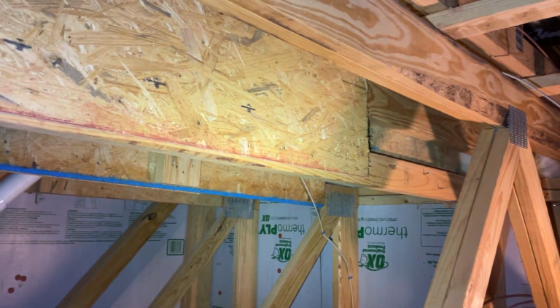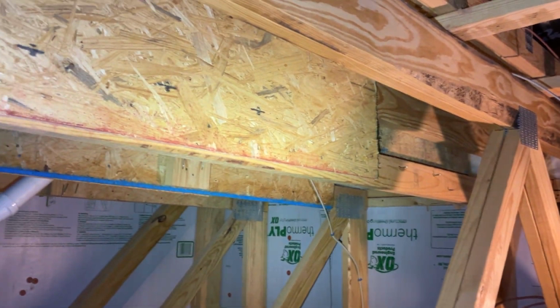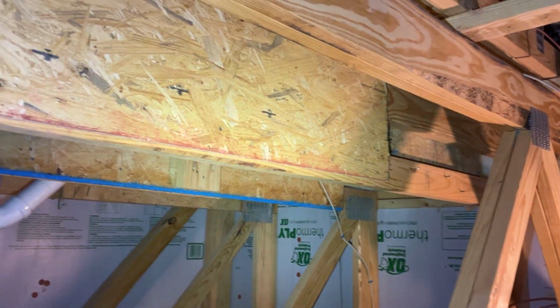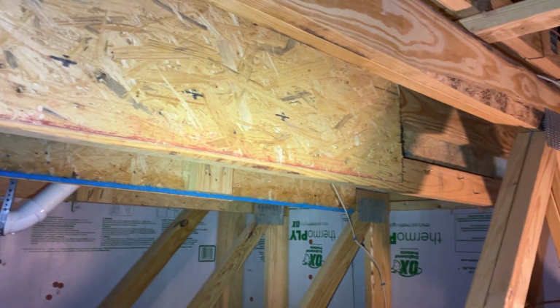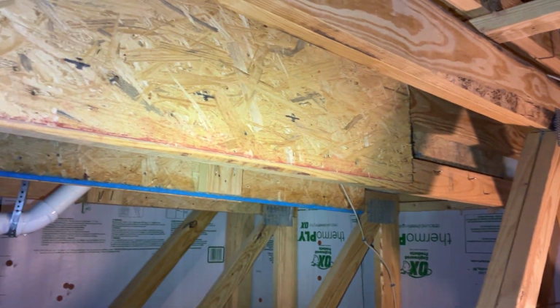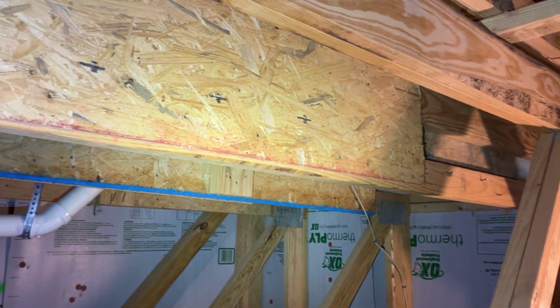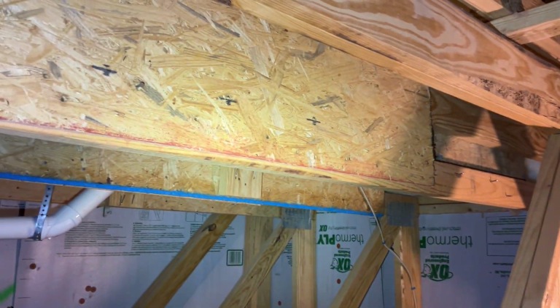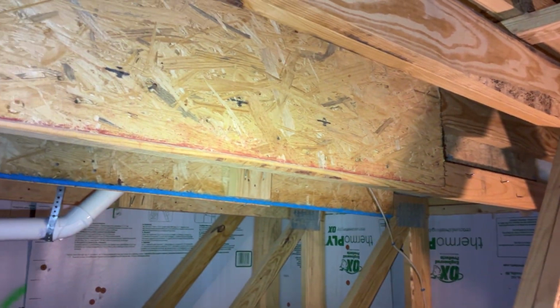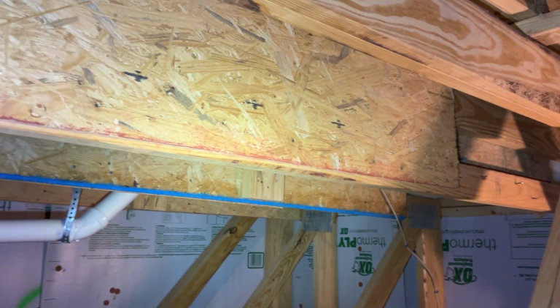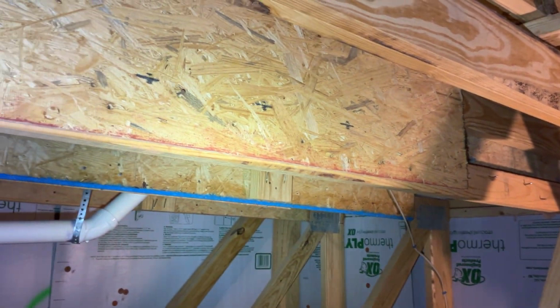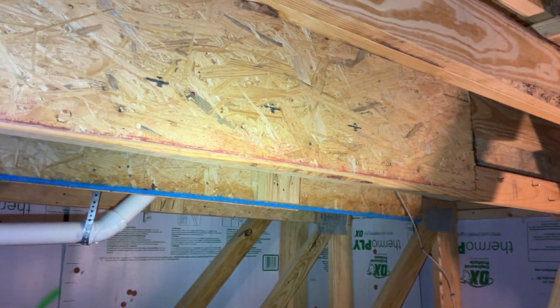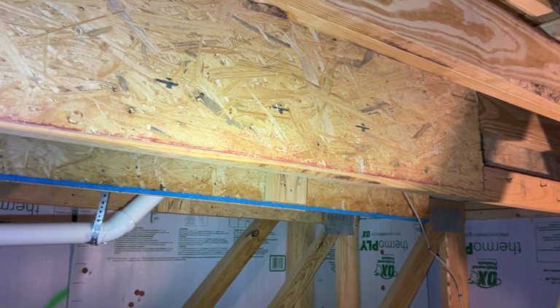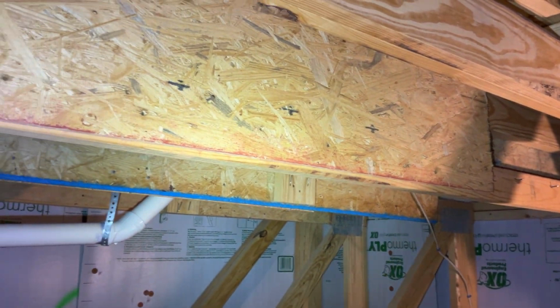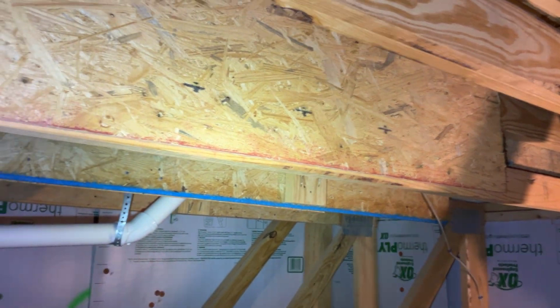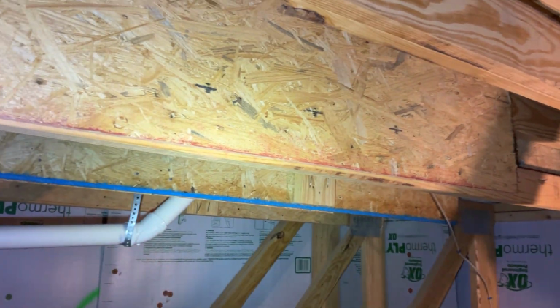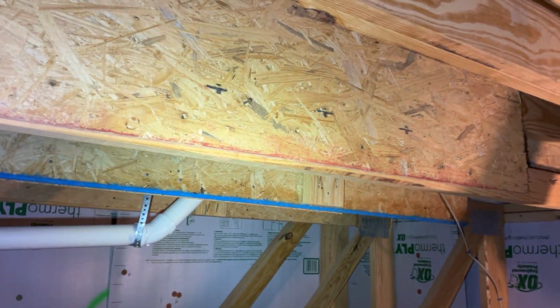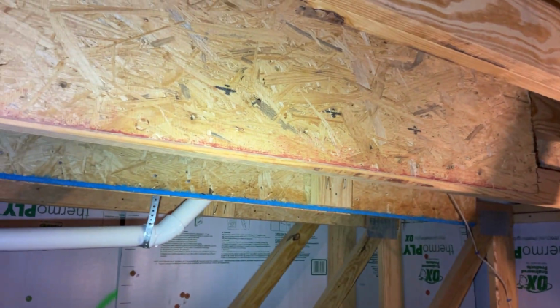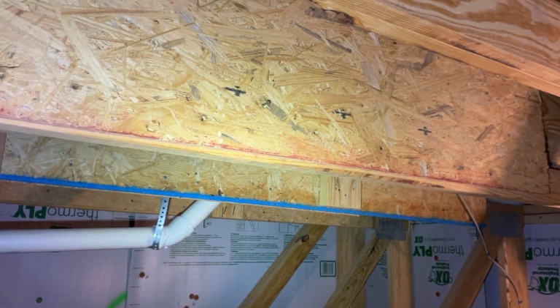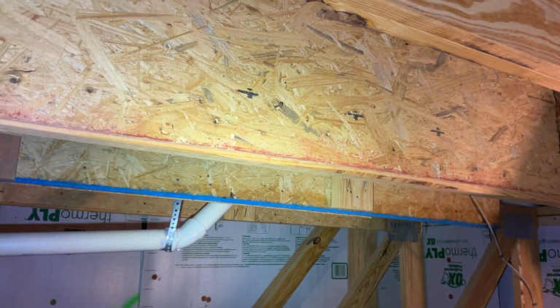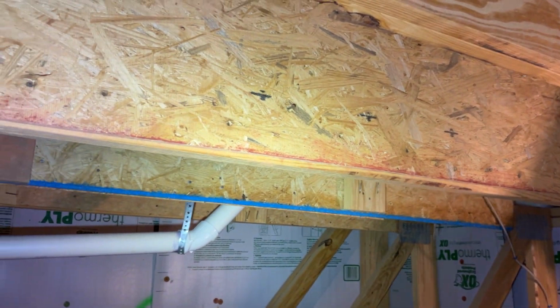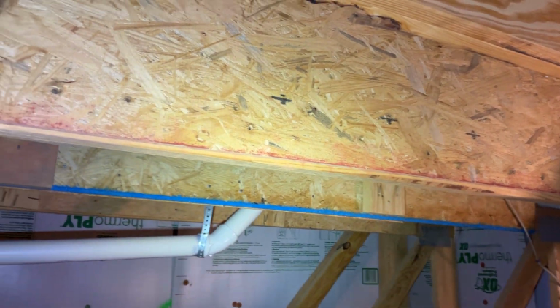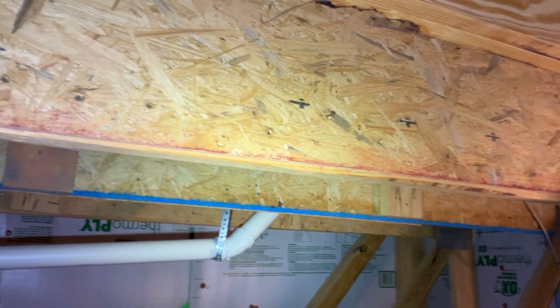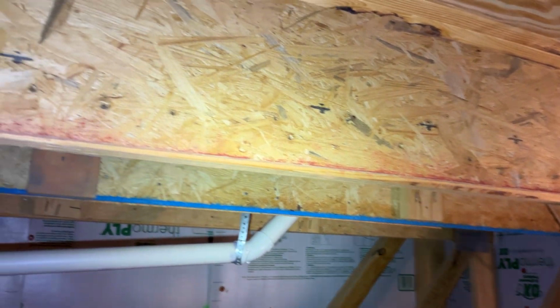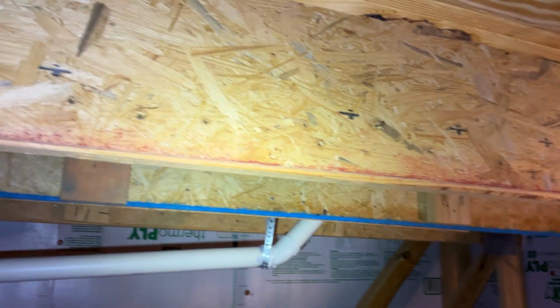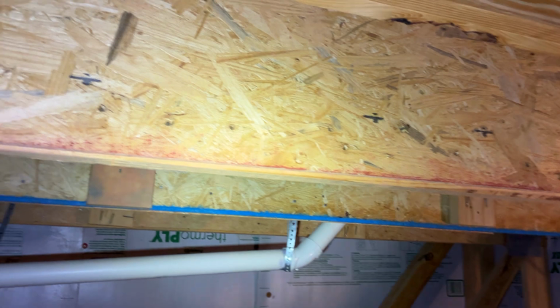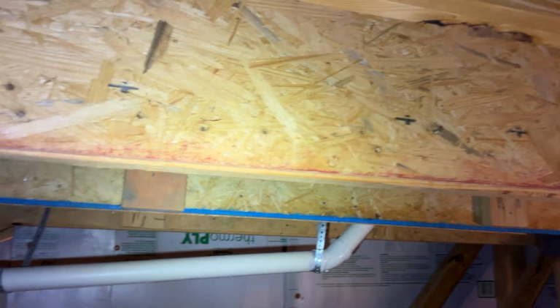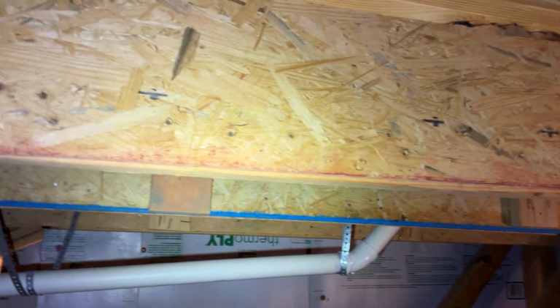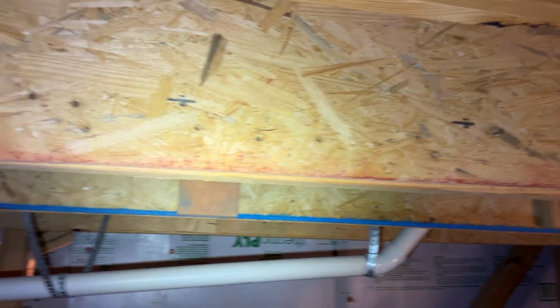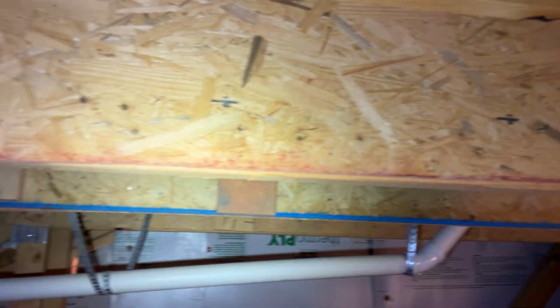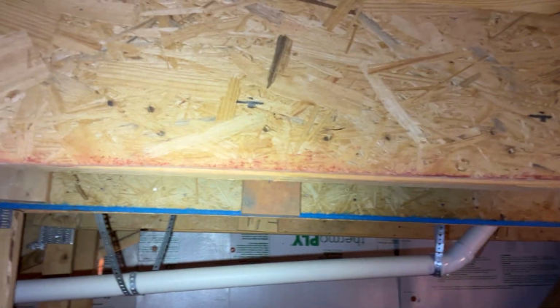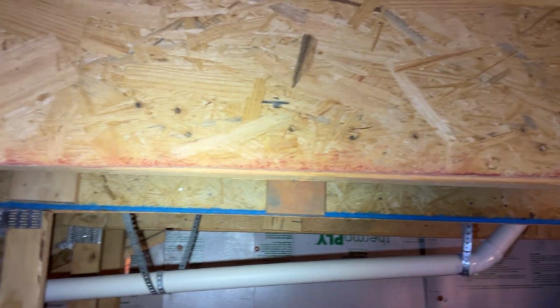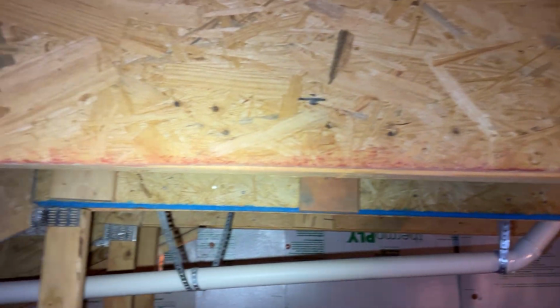Howdy homeowners! We're in the attic of a home built in 2020. We're looking at the attic trusses.